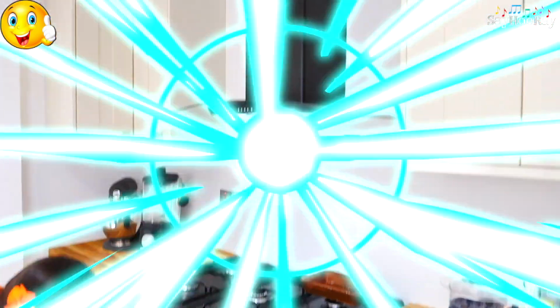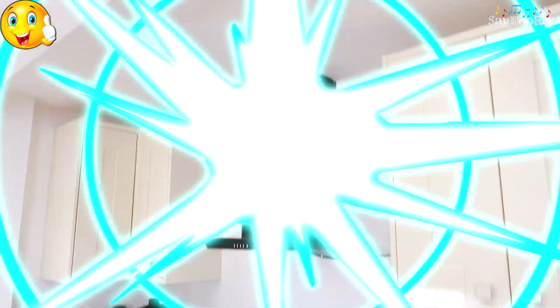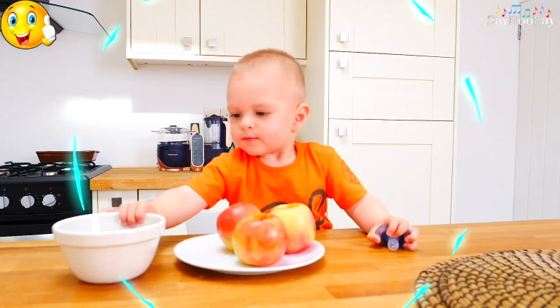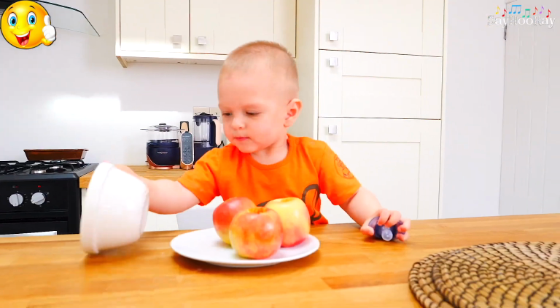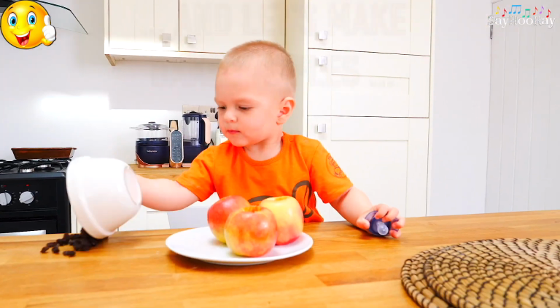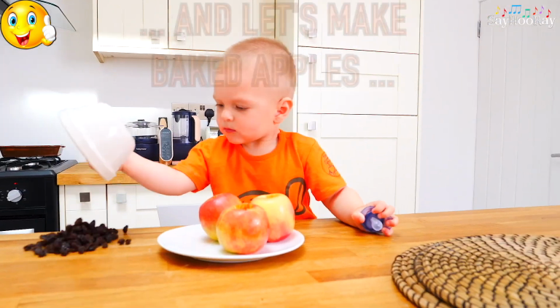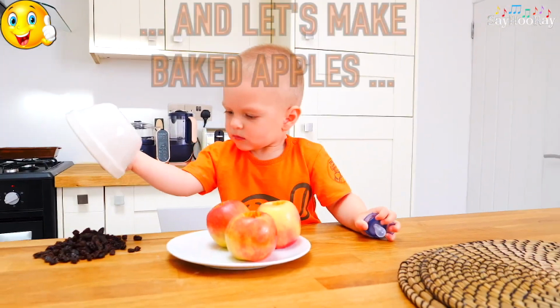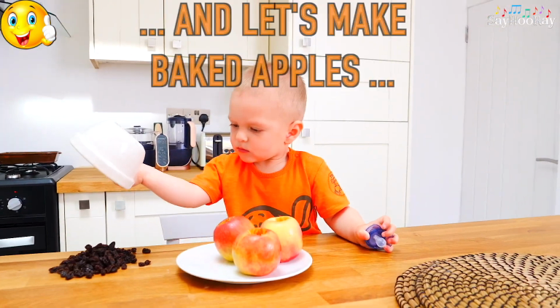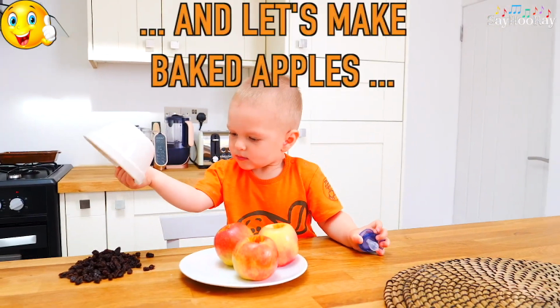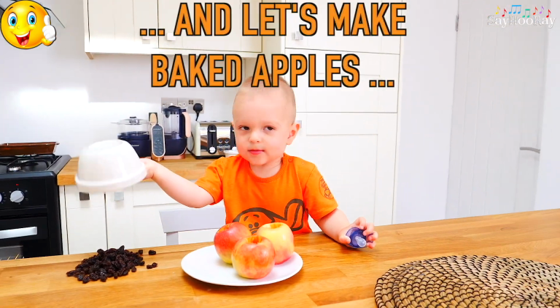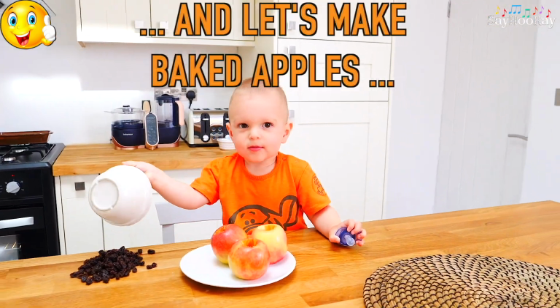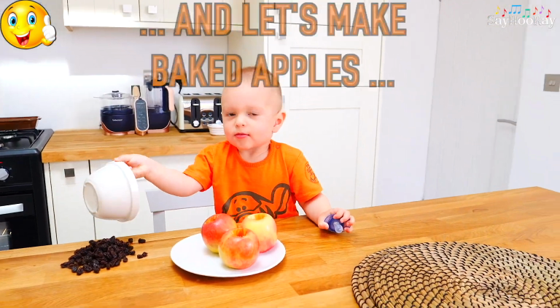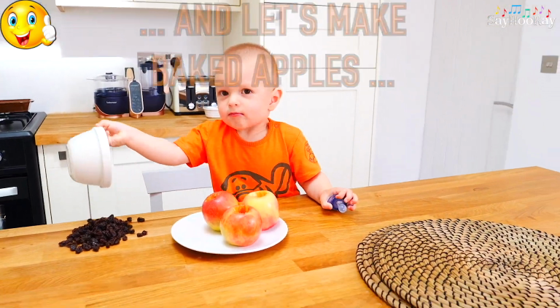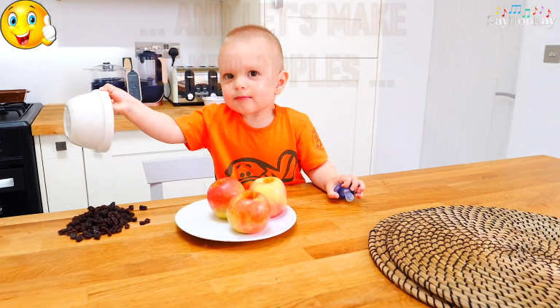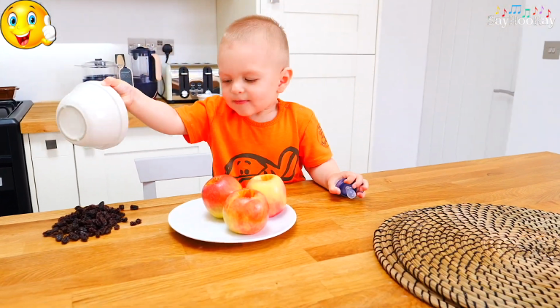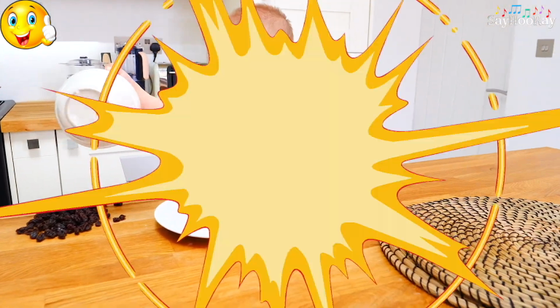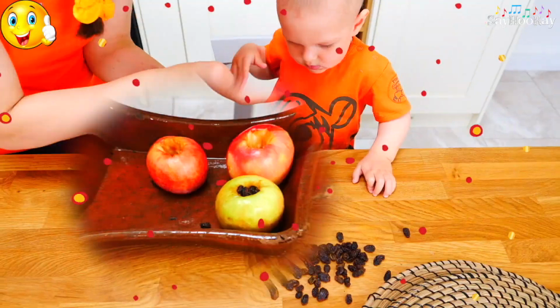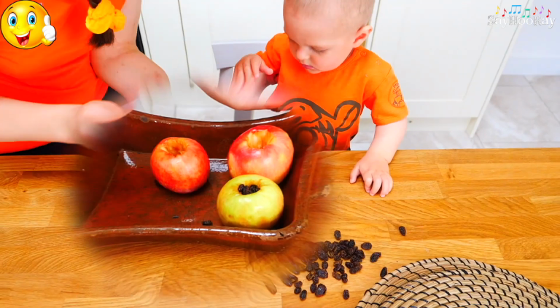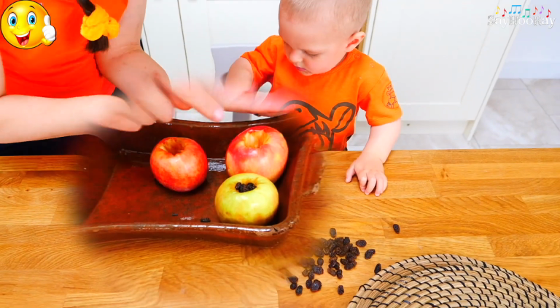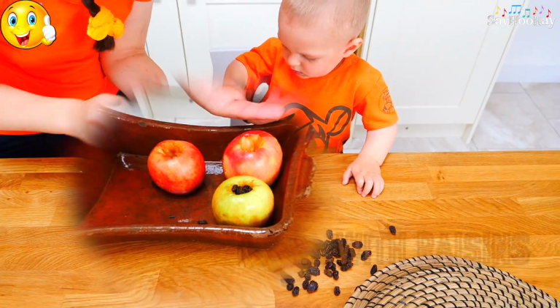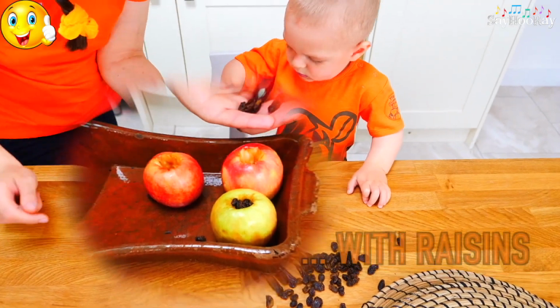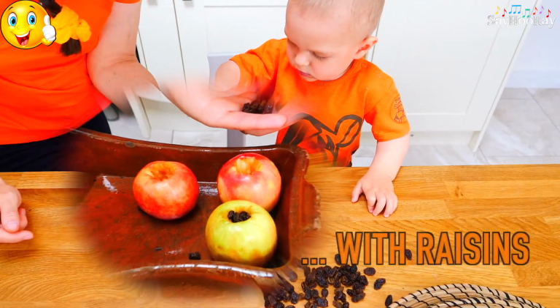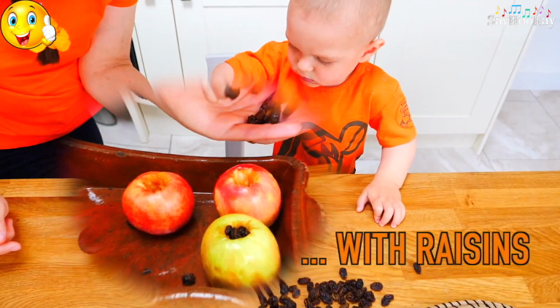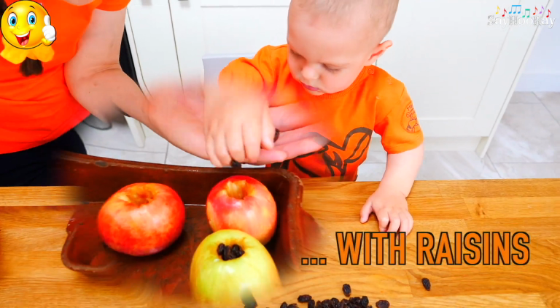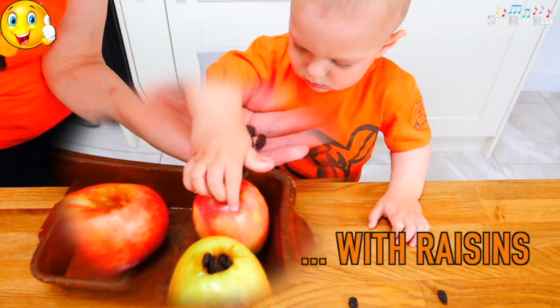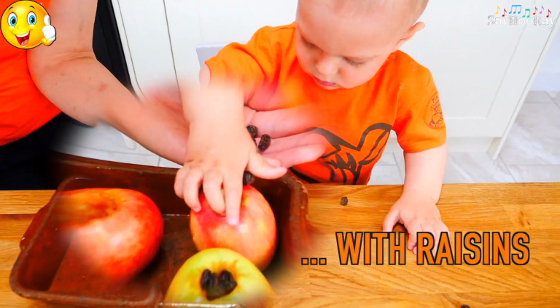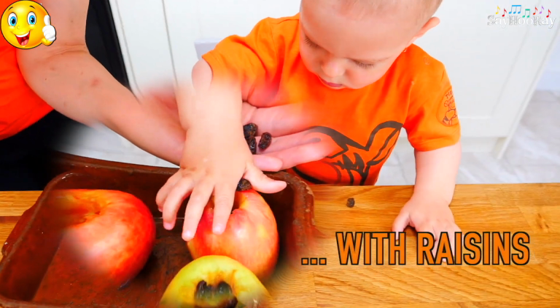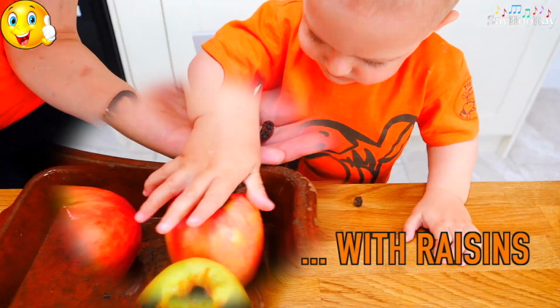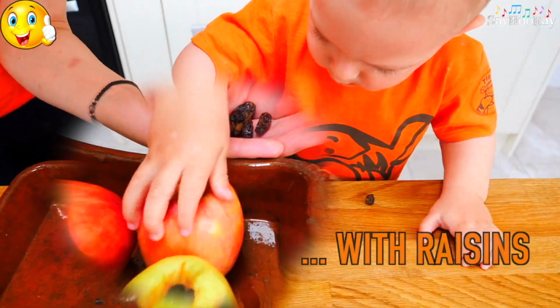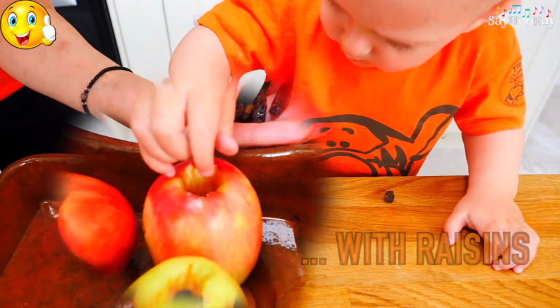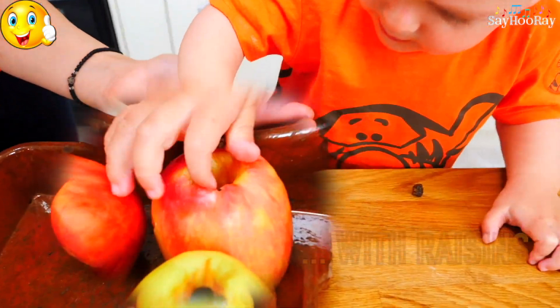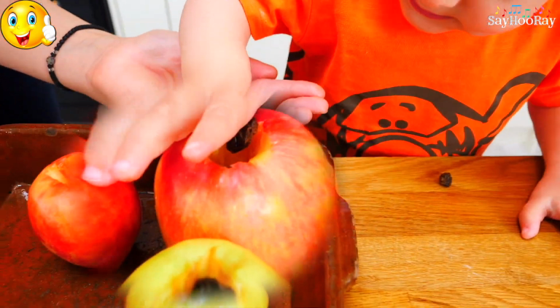While we're waiting, let's make some baked apples with raisins.